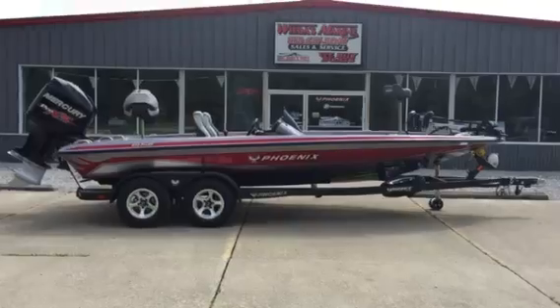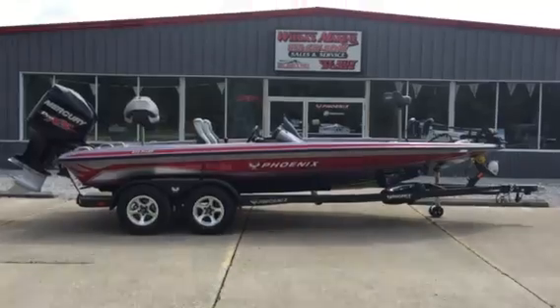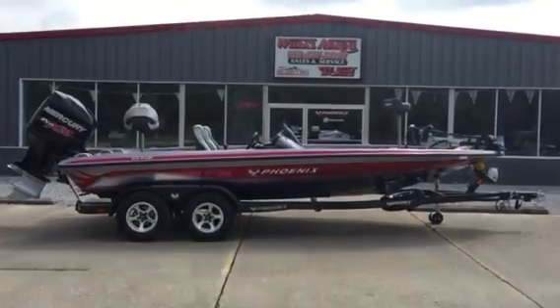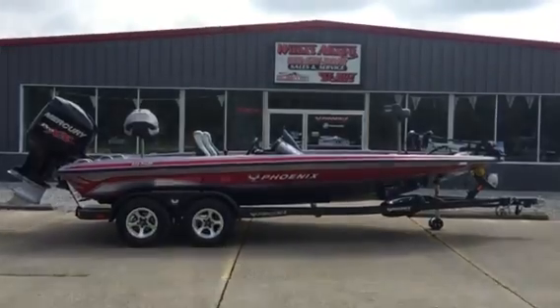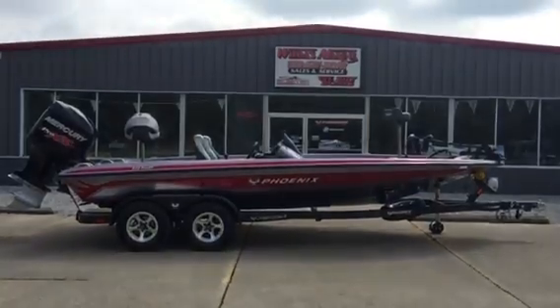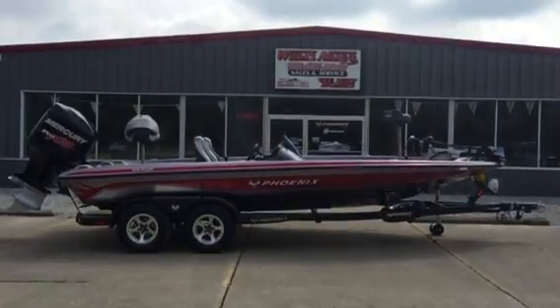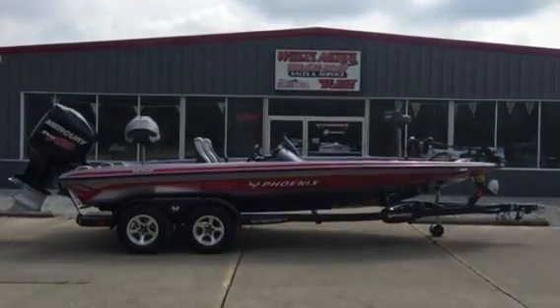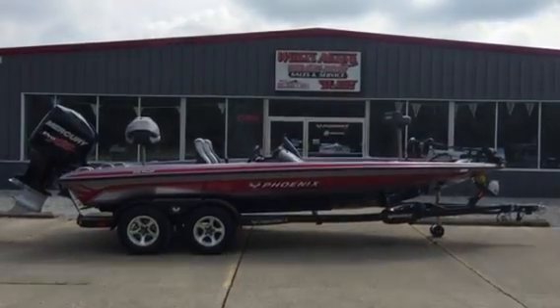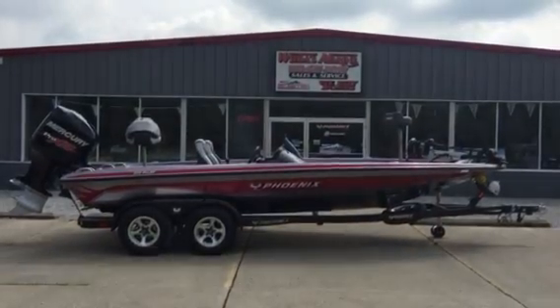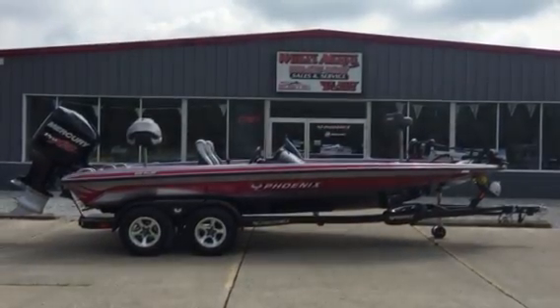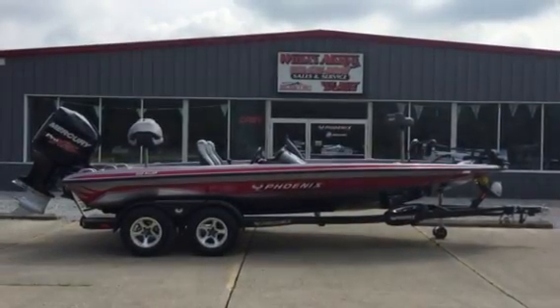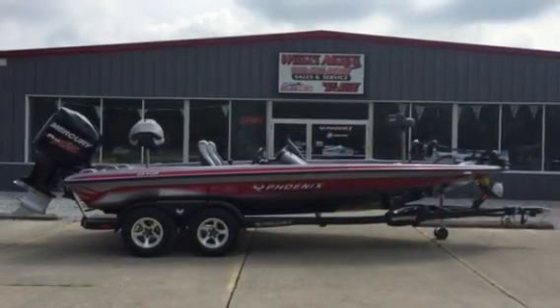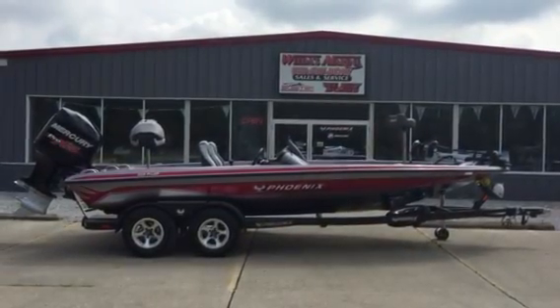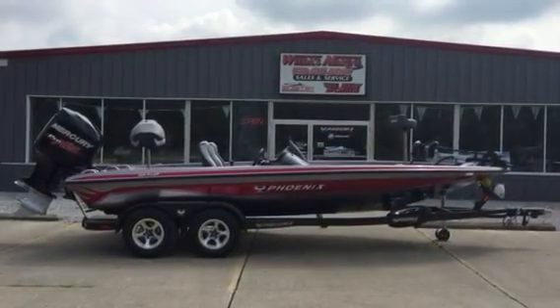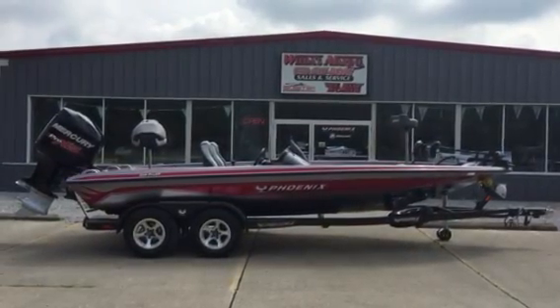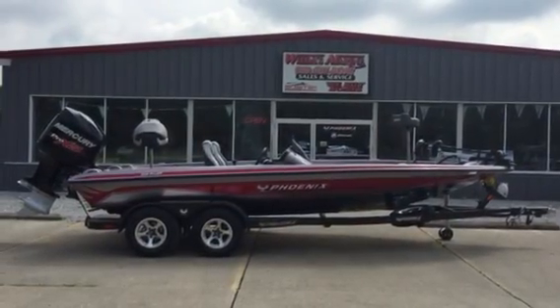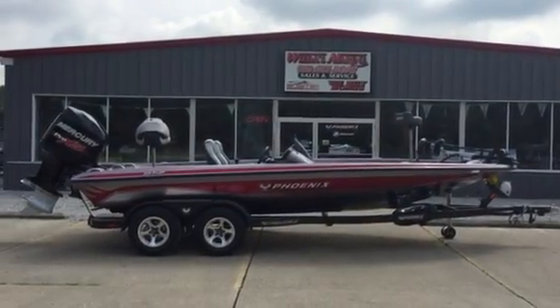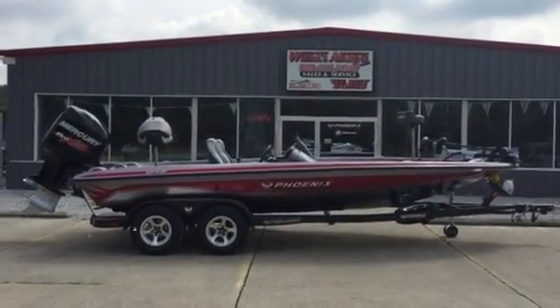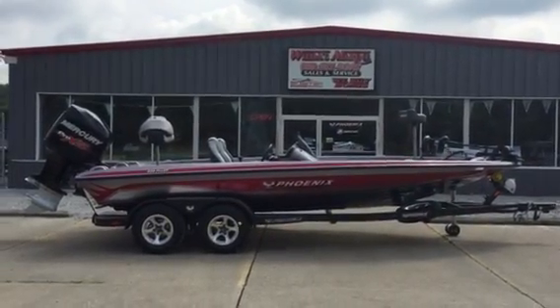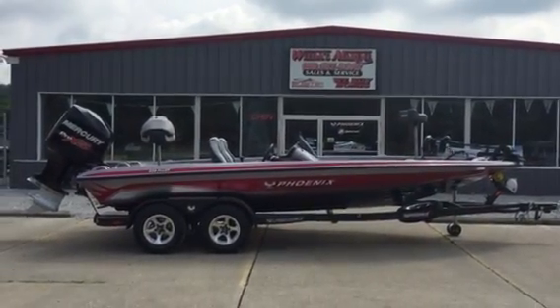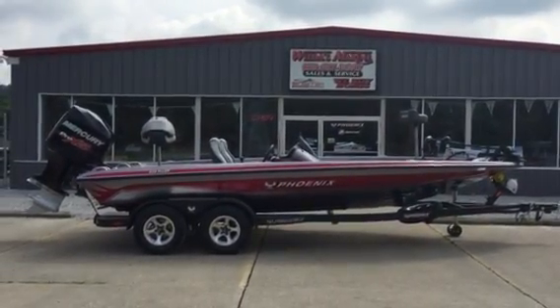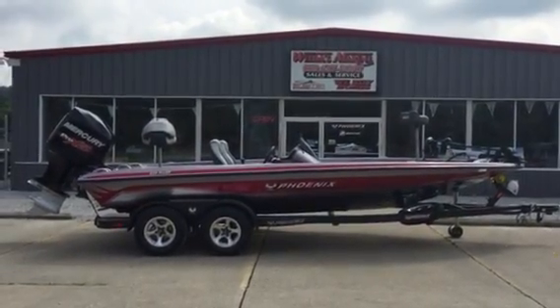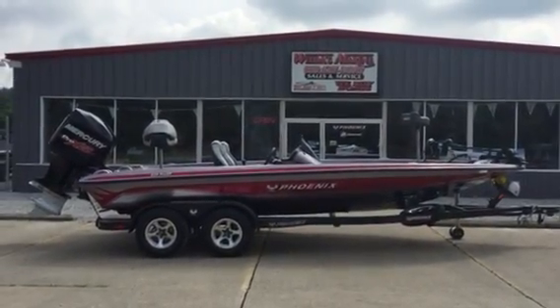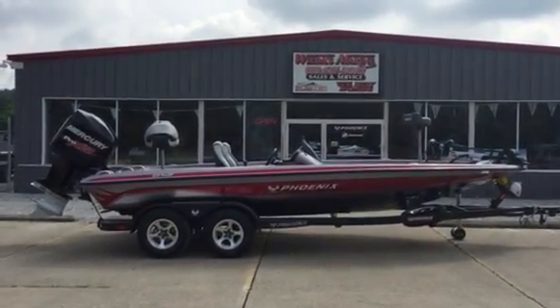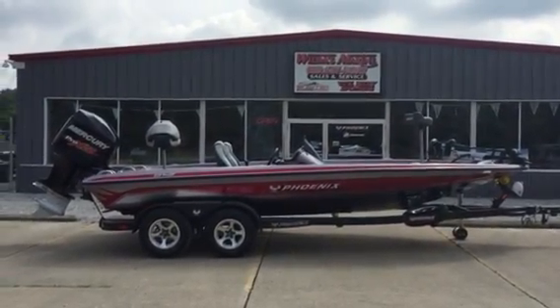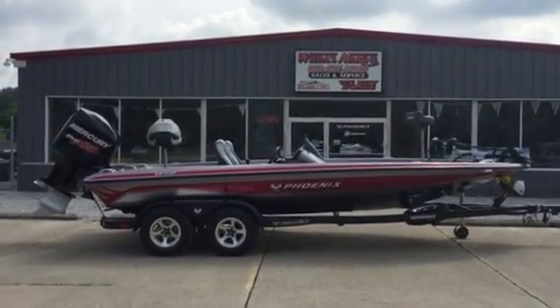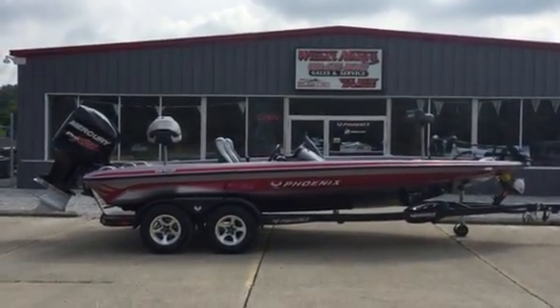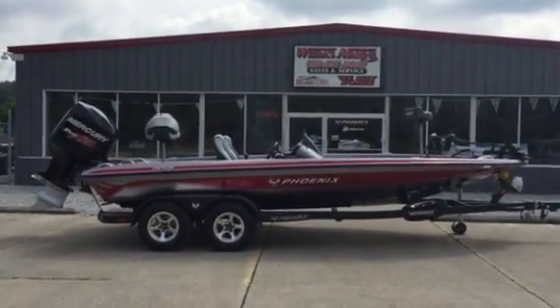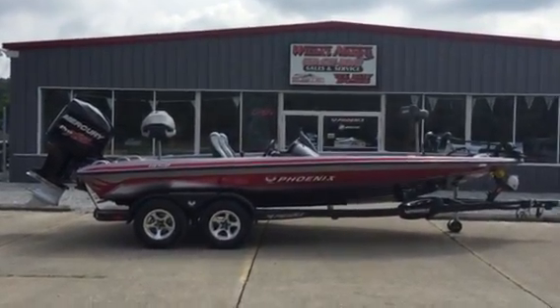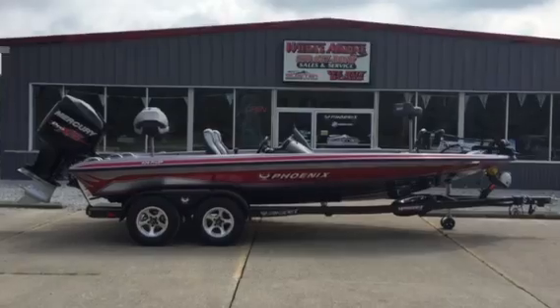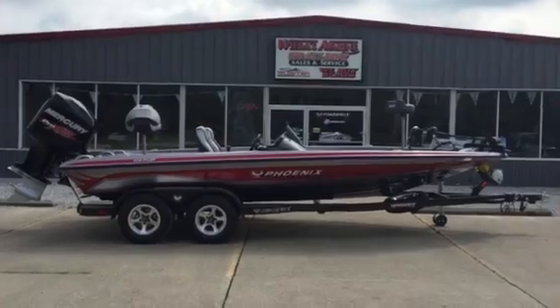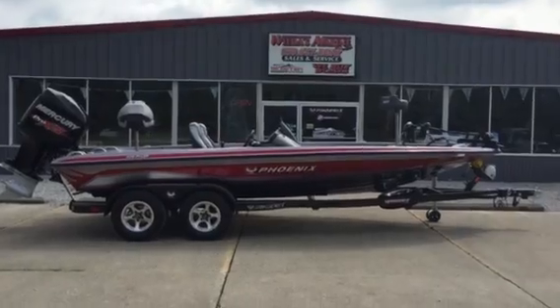Hey folks, Weta's Marine here bringing you a brand new 2016 Phoenix 920.